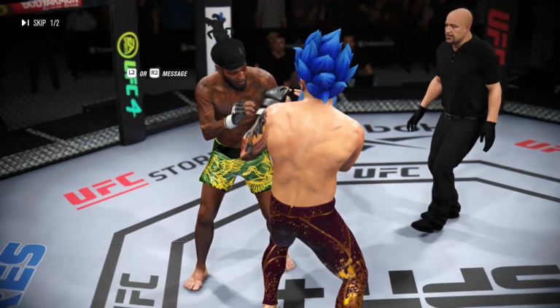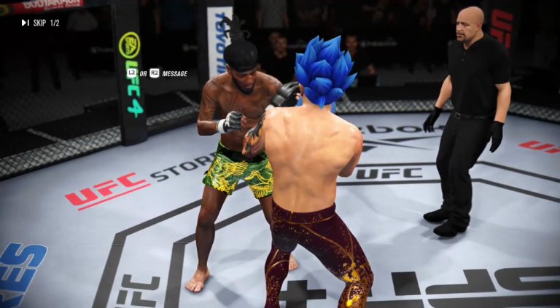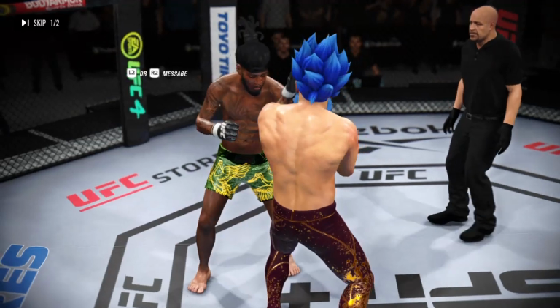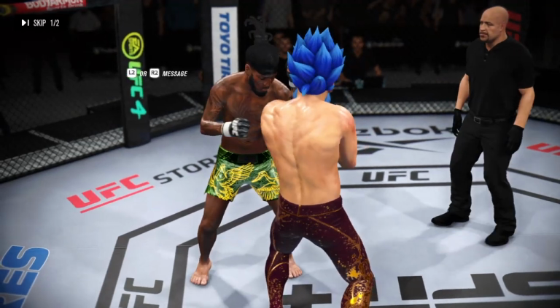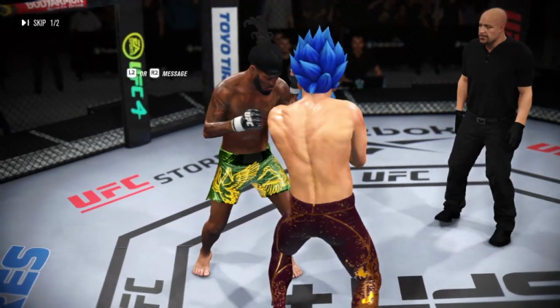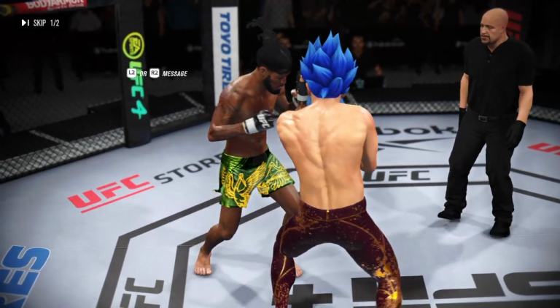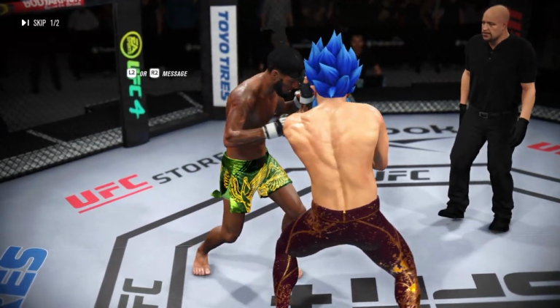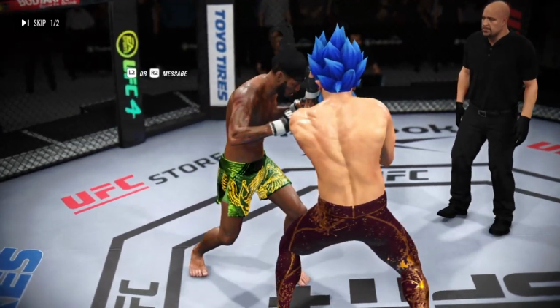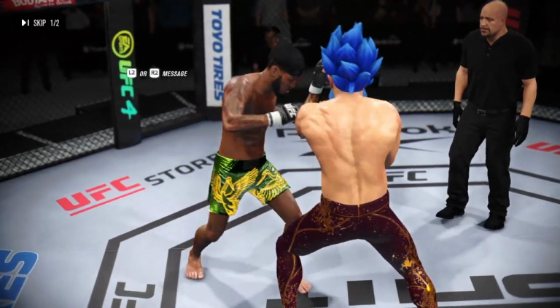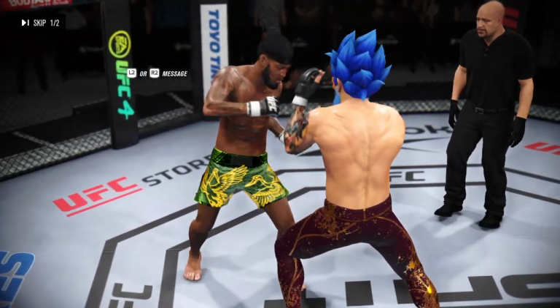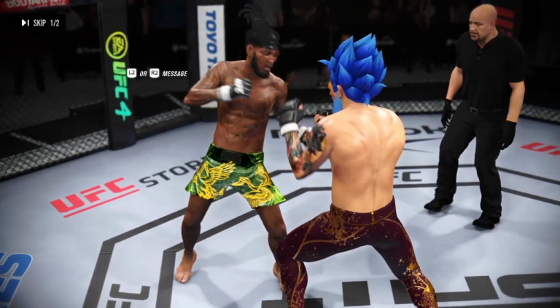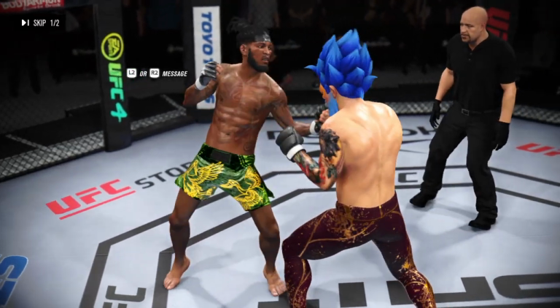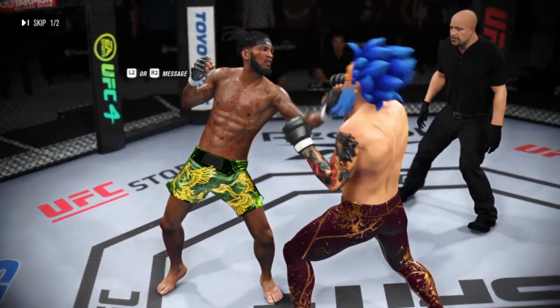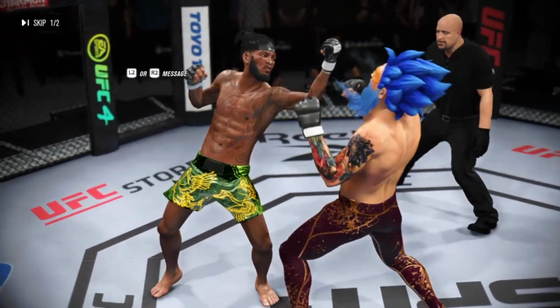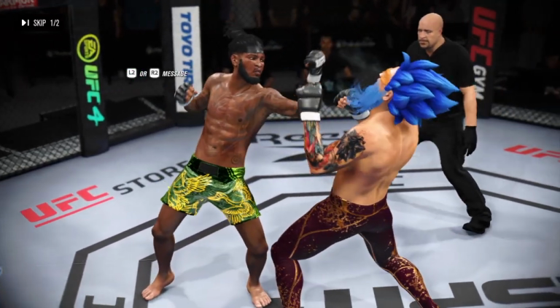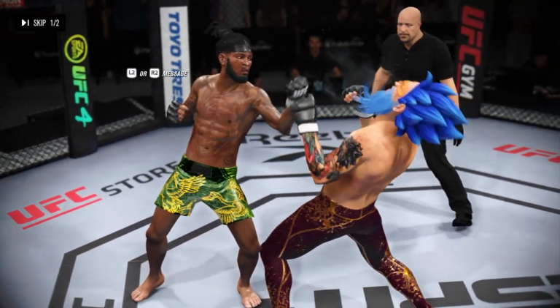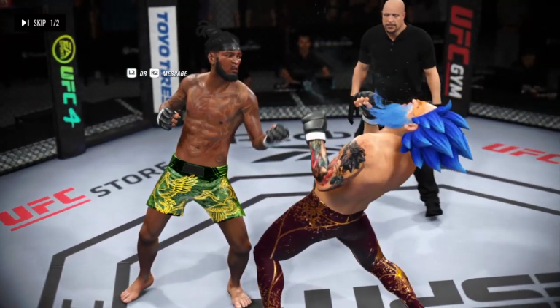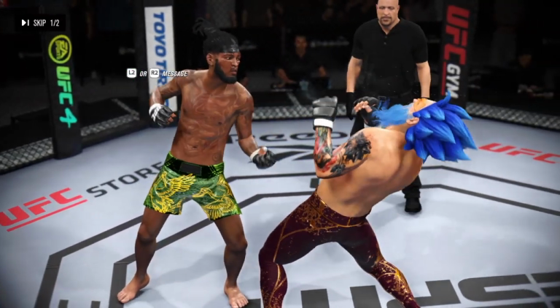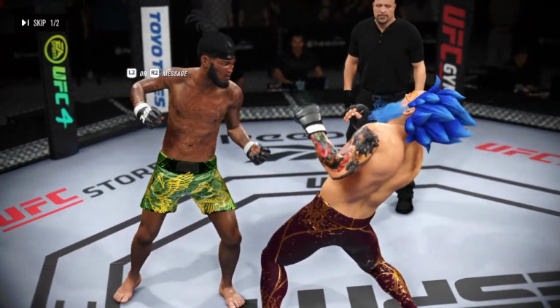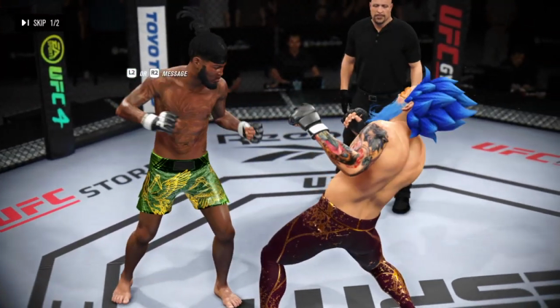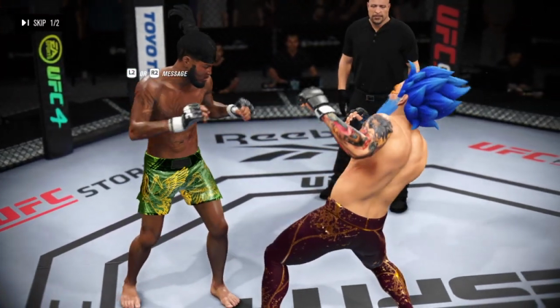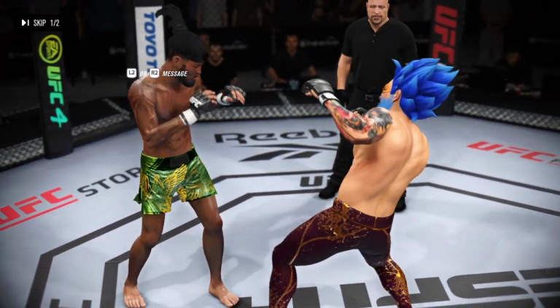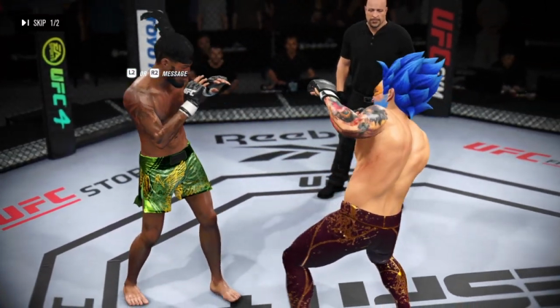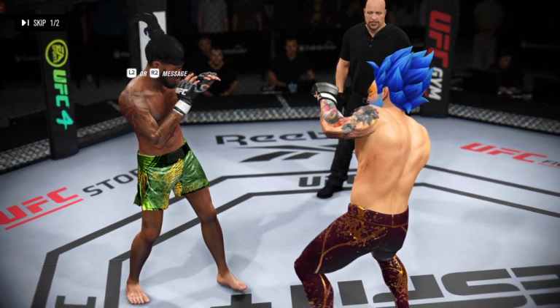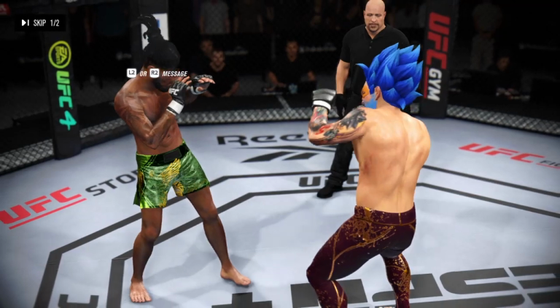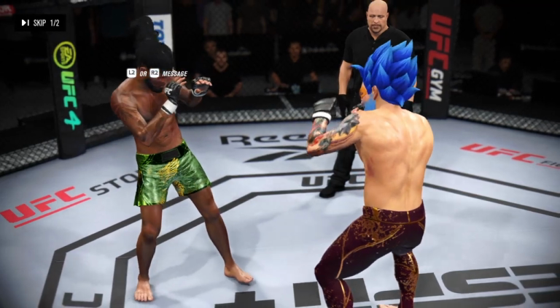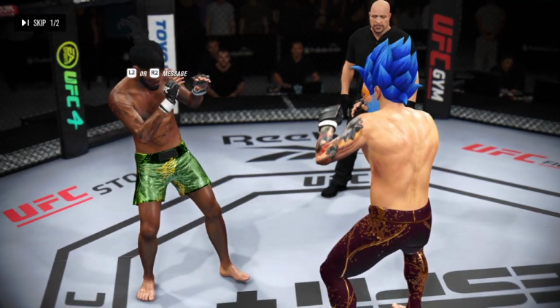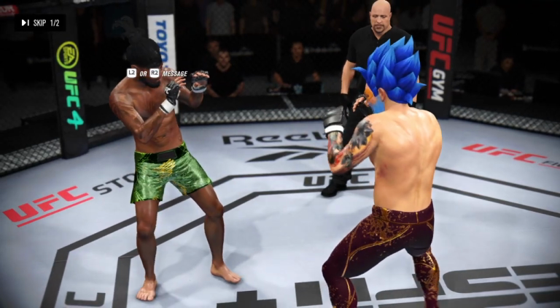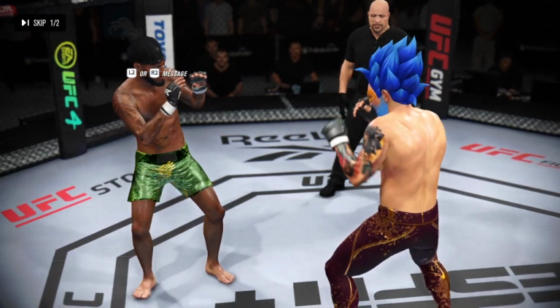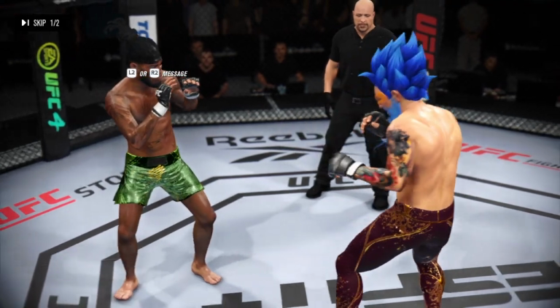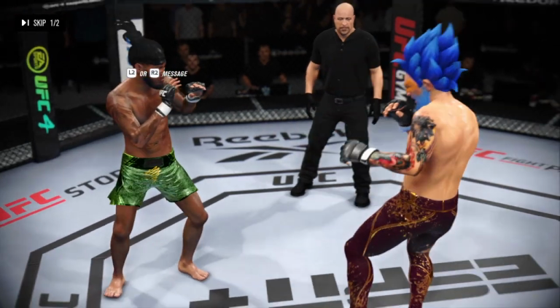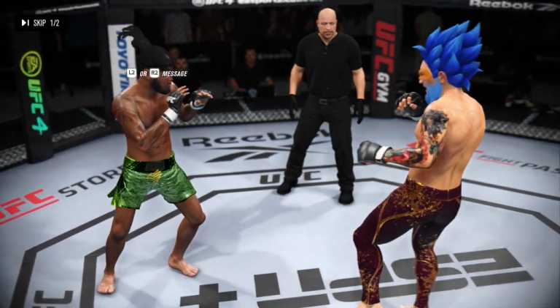He kept hitting him over and over to the head. Eventually, he found the one that really did damage his opponent.